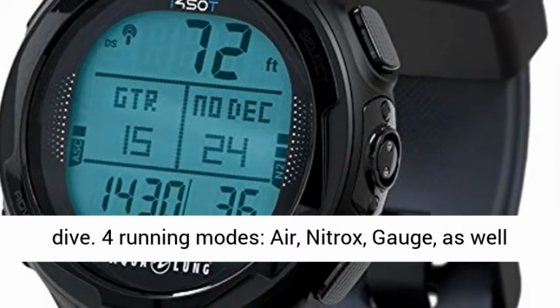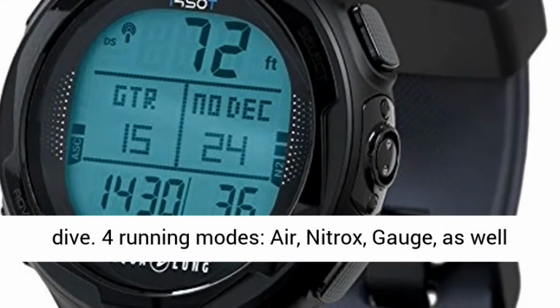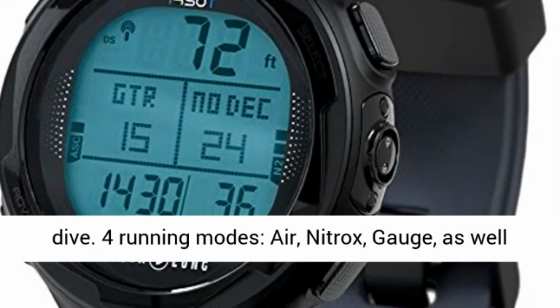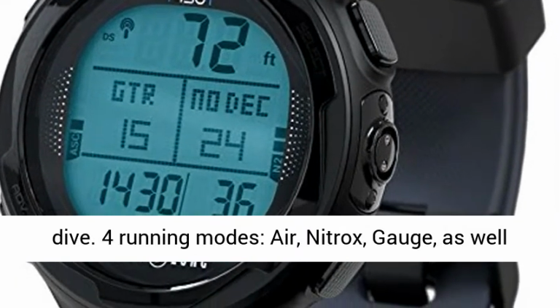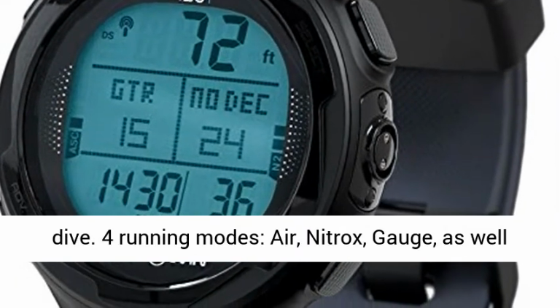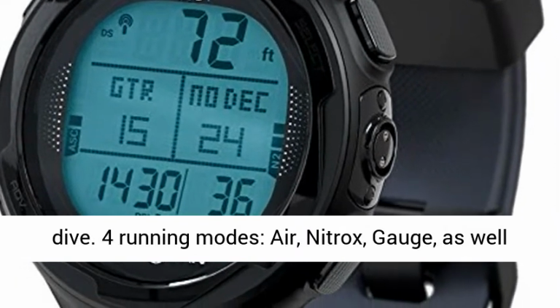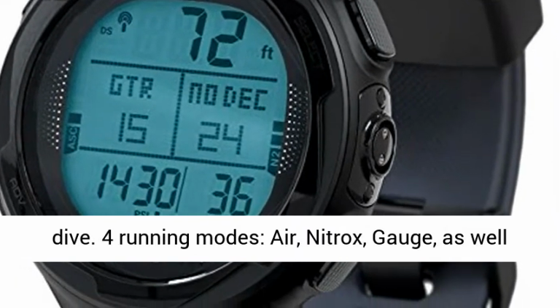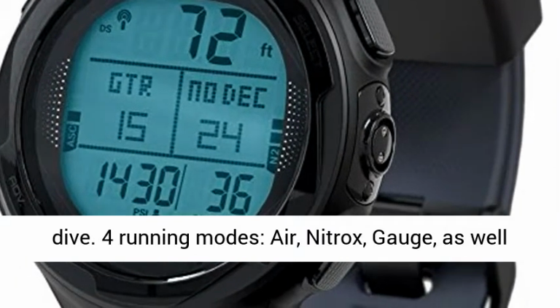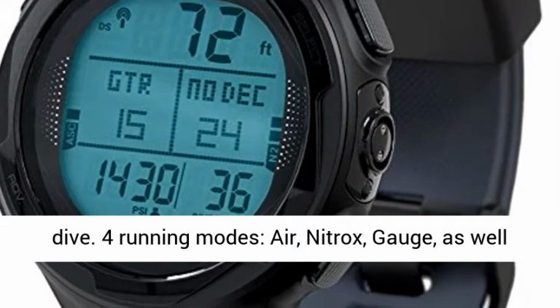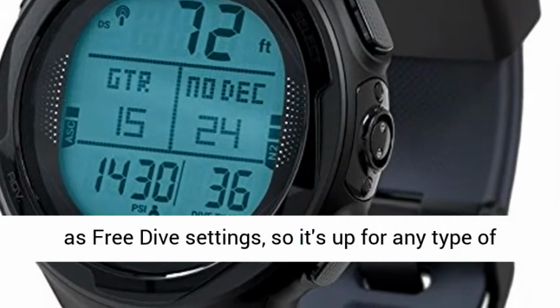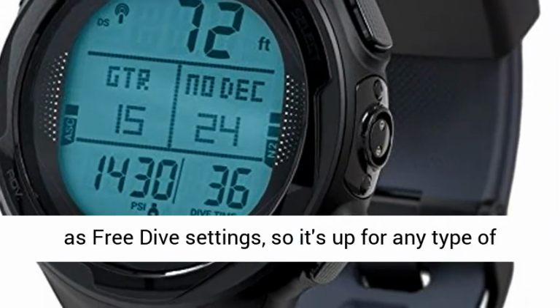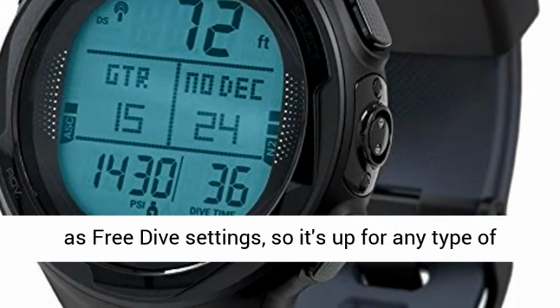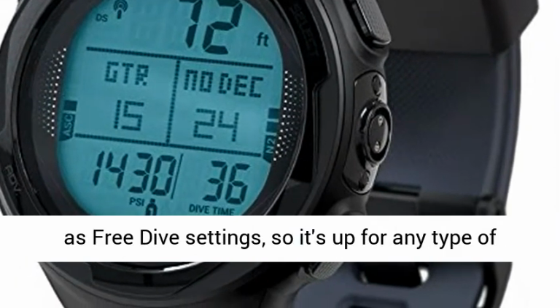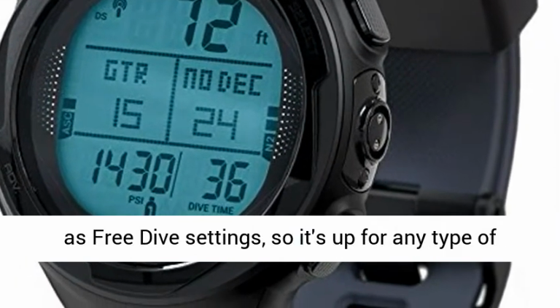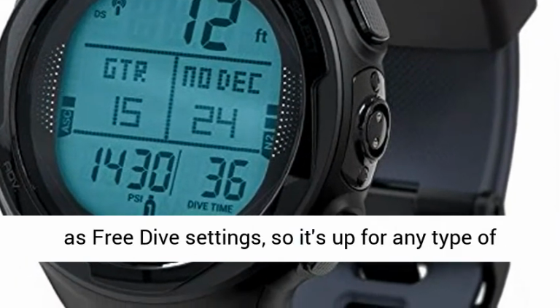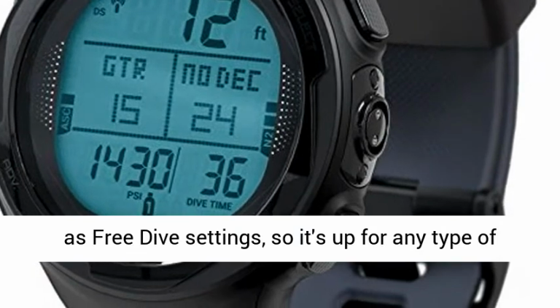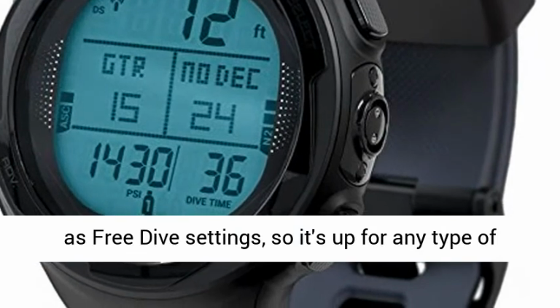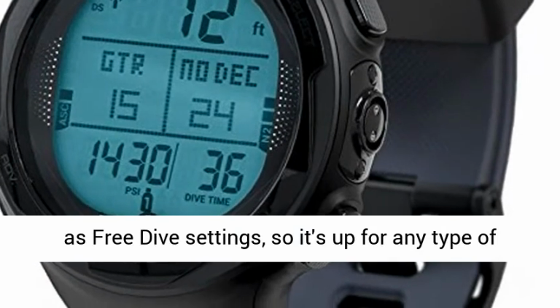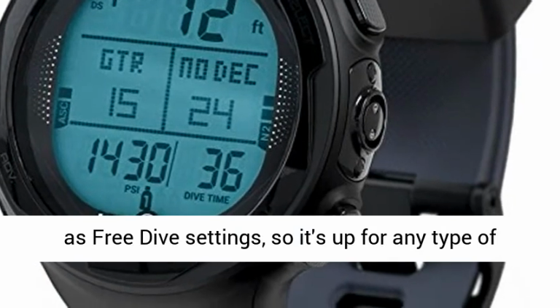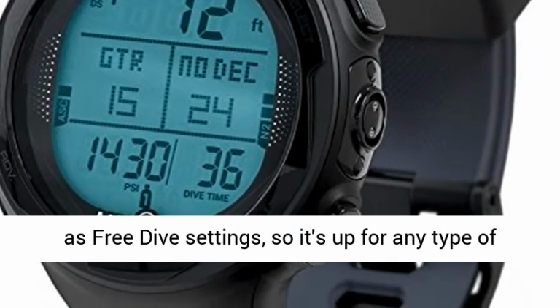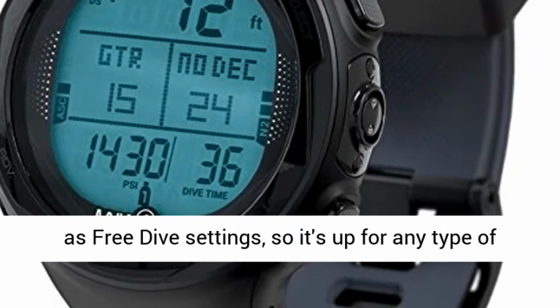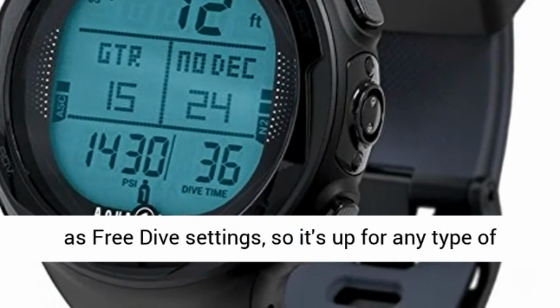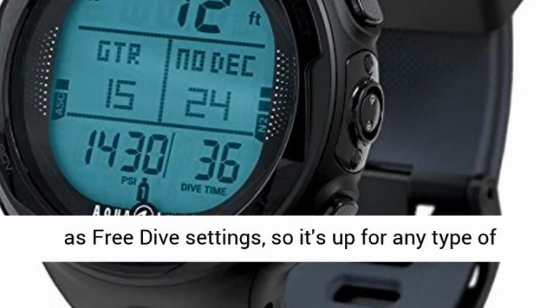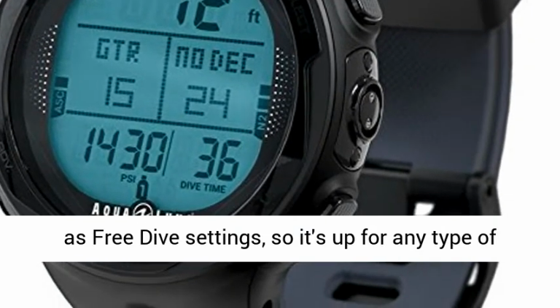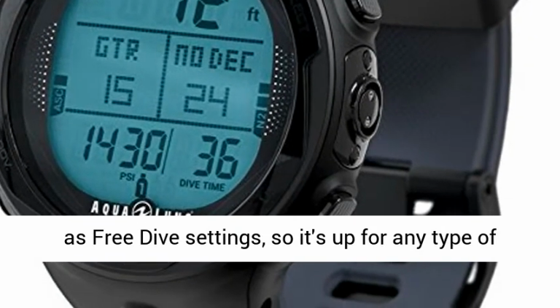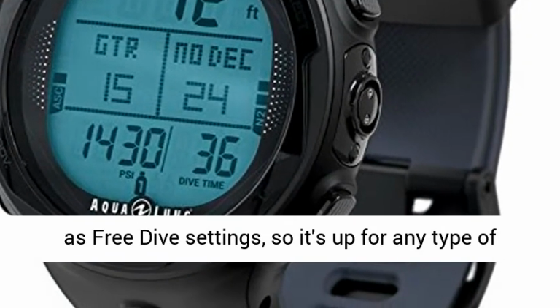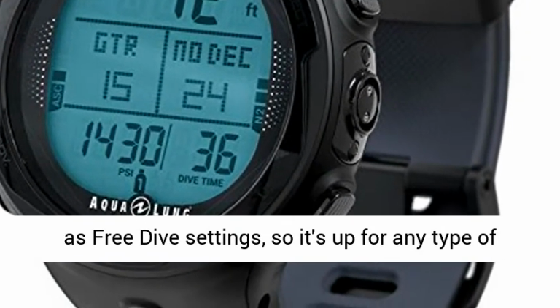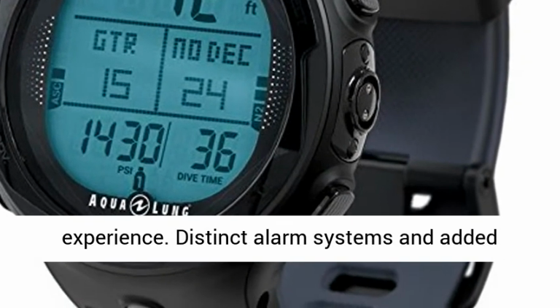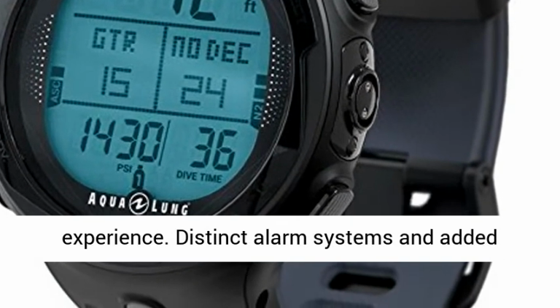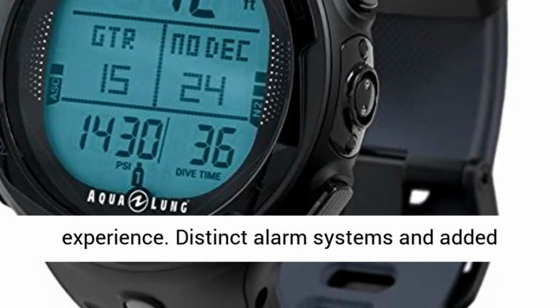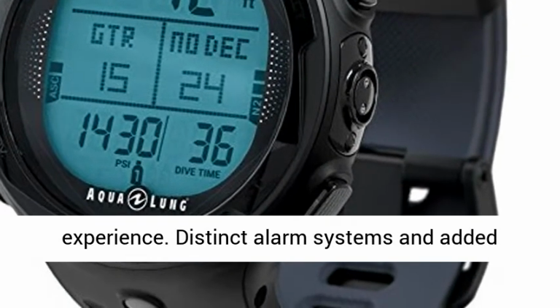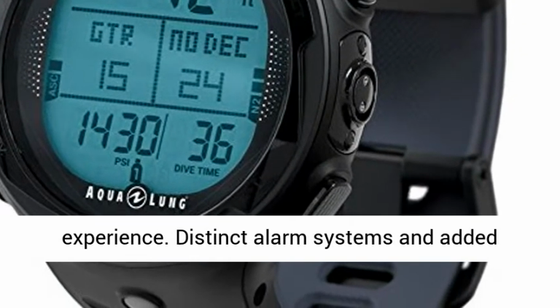Four running modes: air, nitrox, gauge, as well as free dive settings, so it's up for any type of experience.